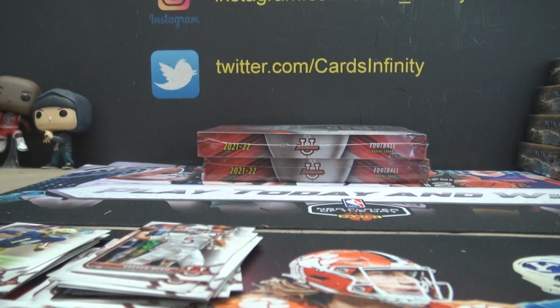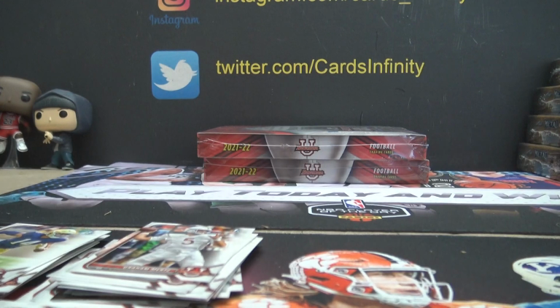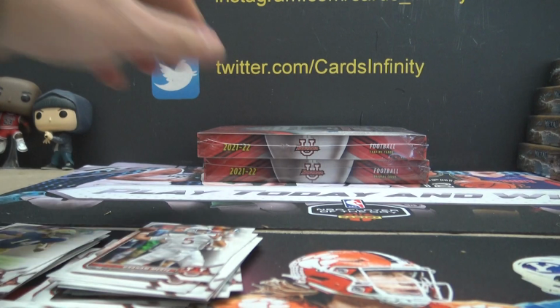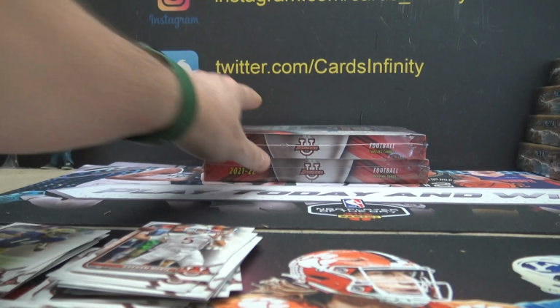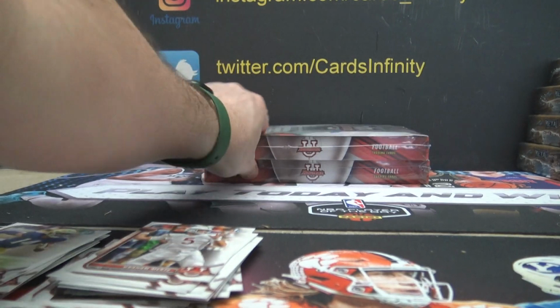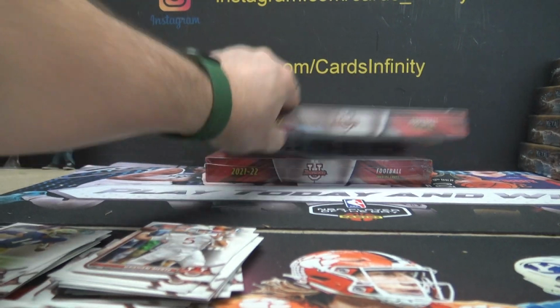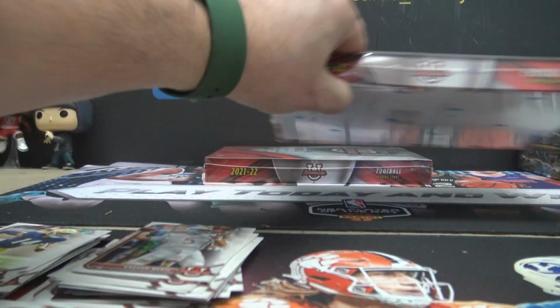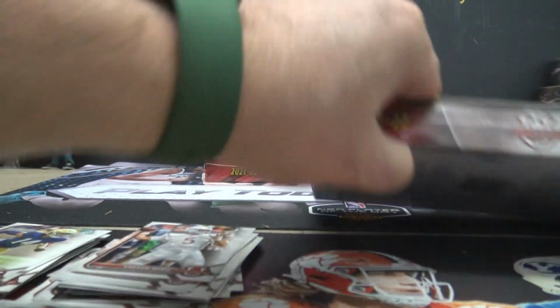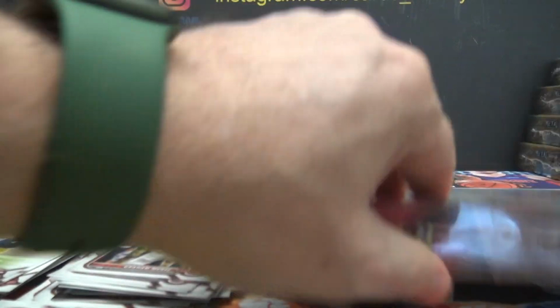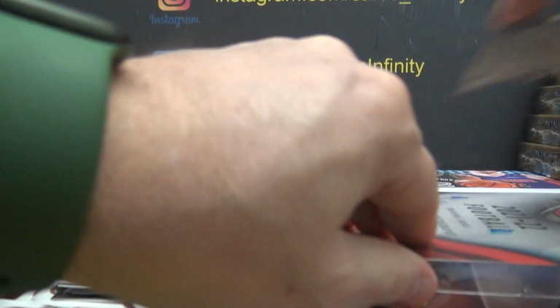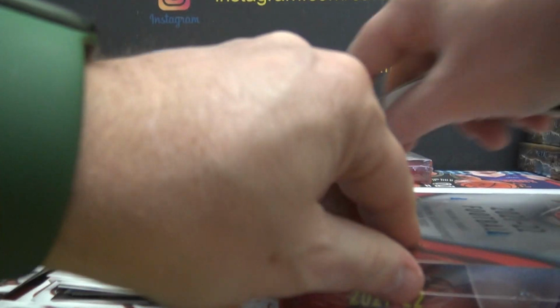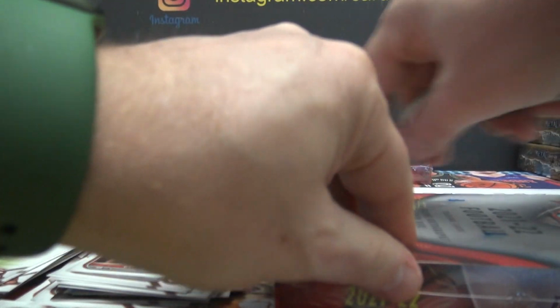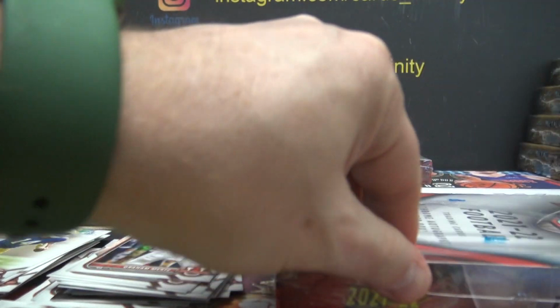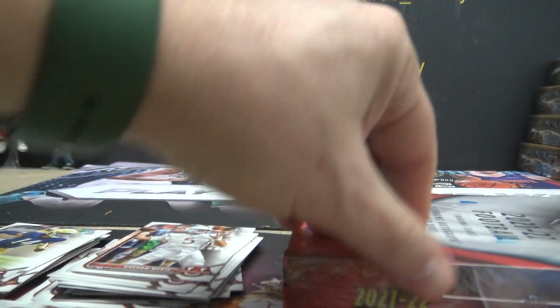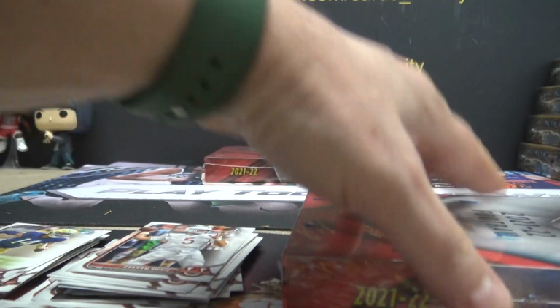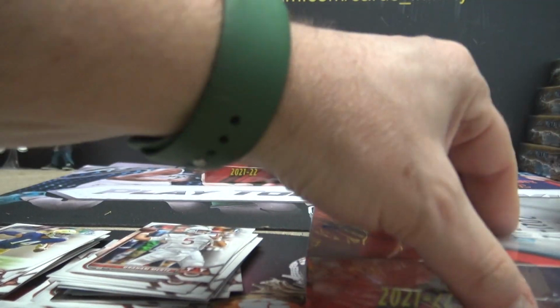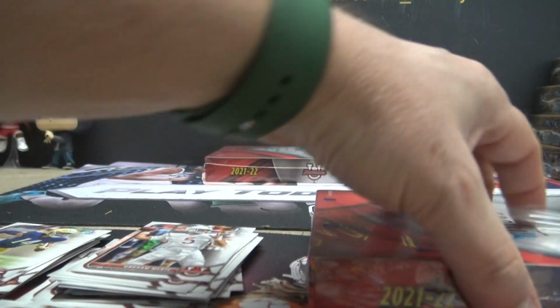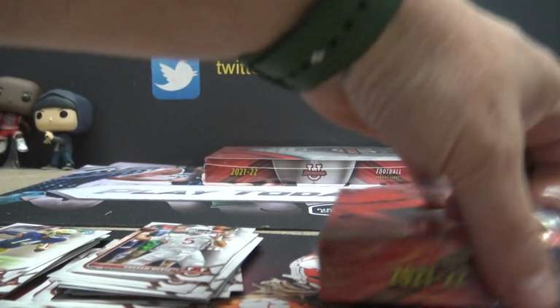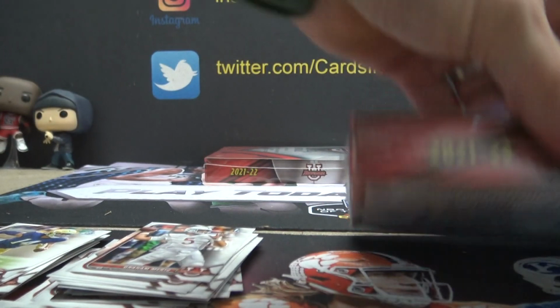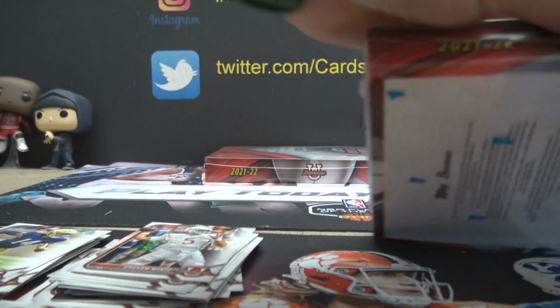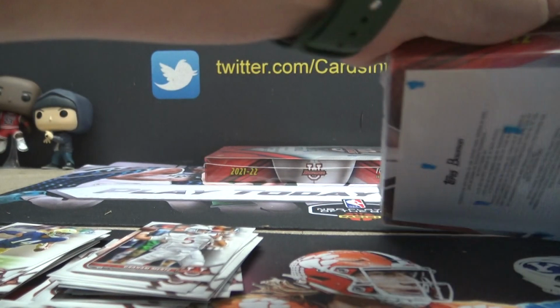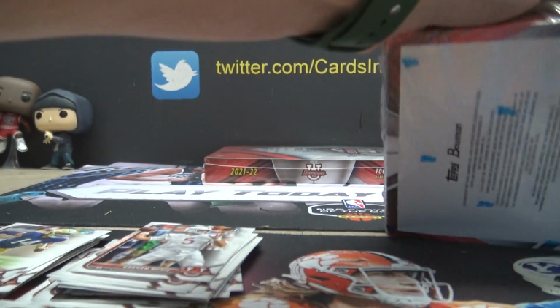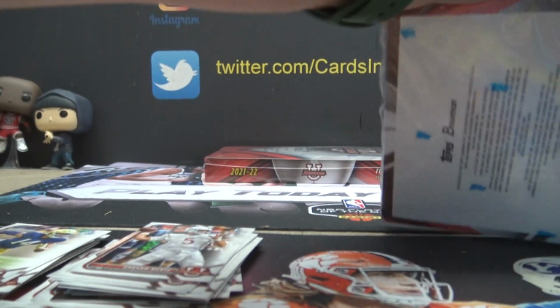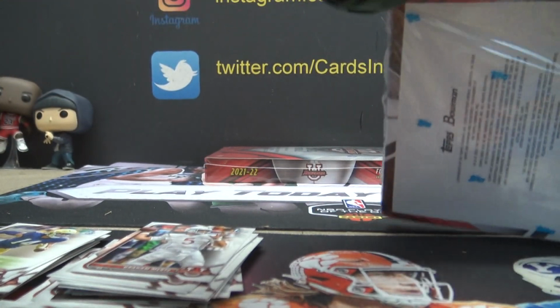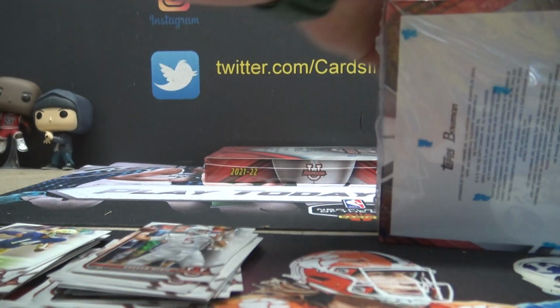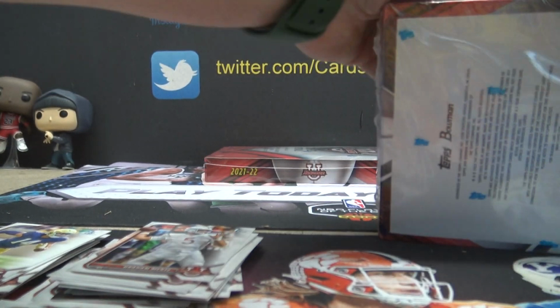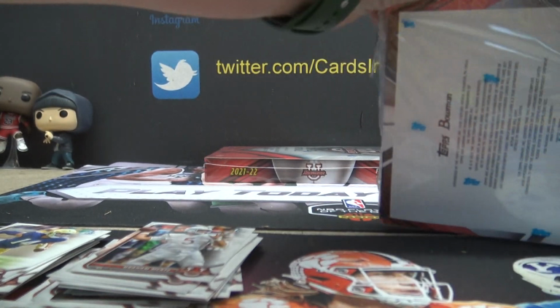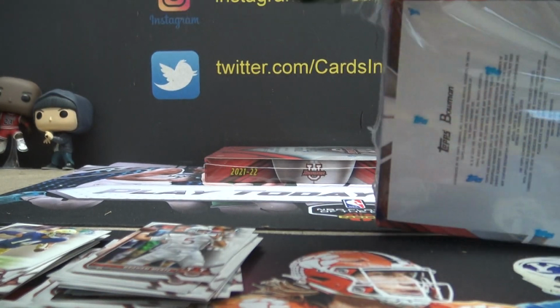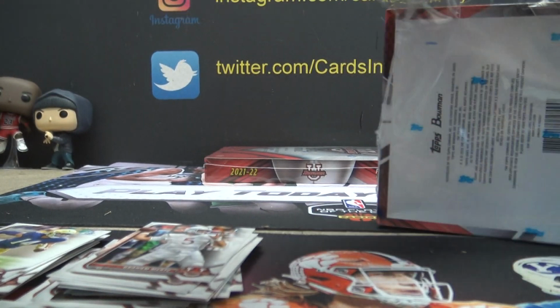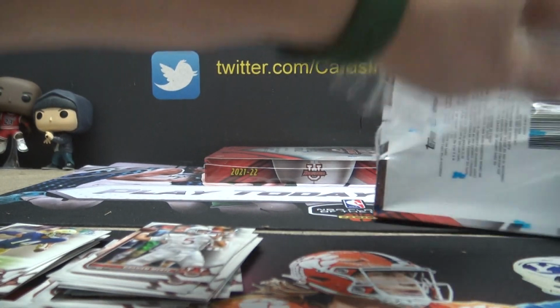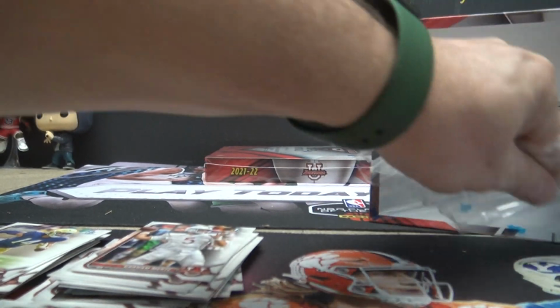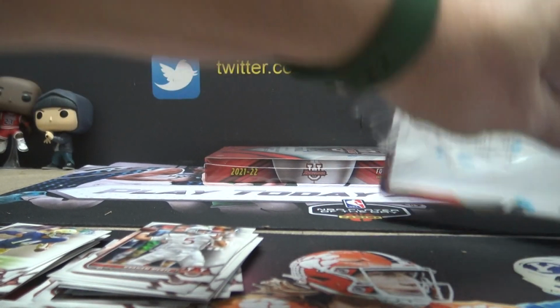Part 2 of the Bowman University Football. The other two boxes.